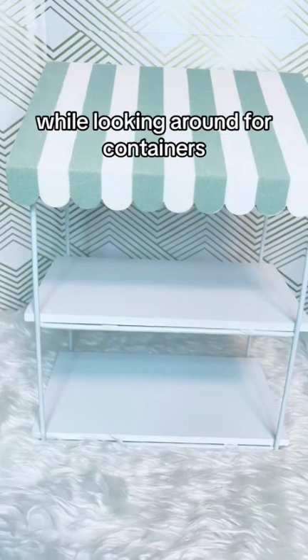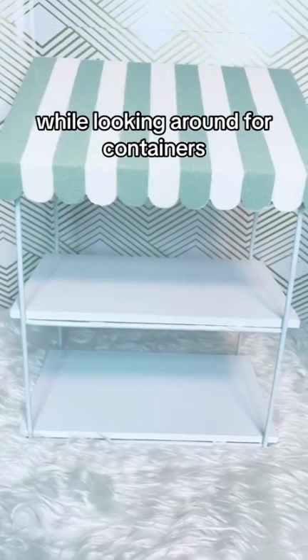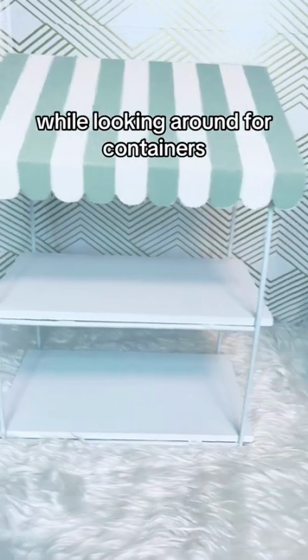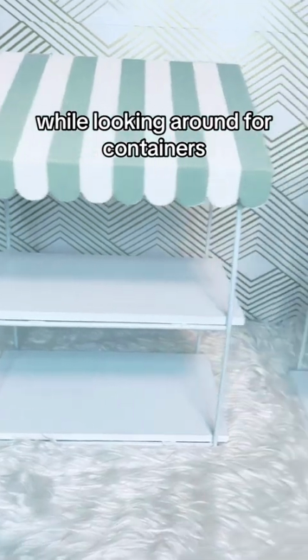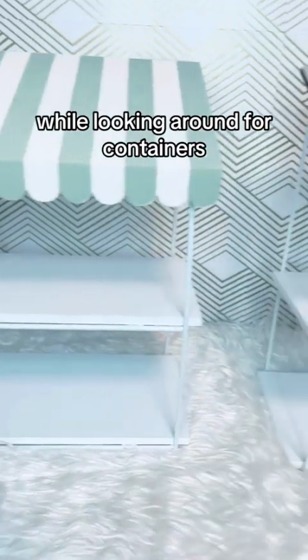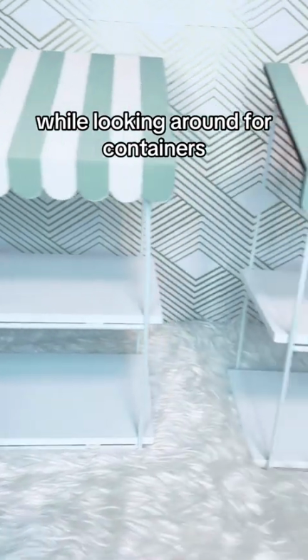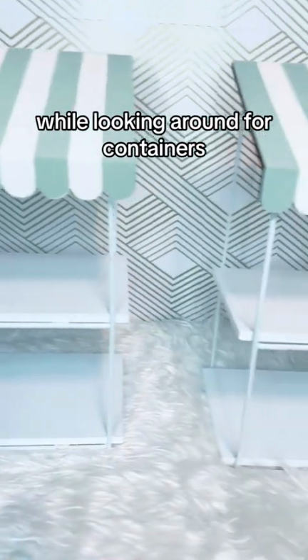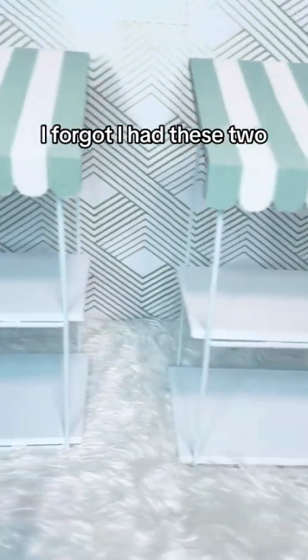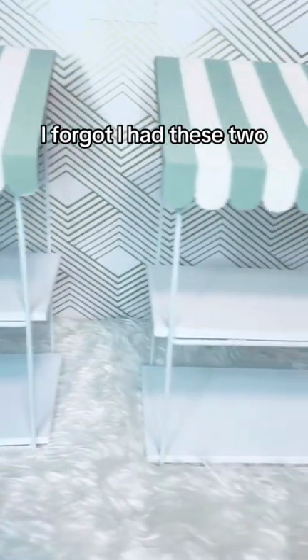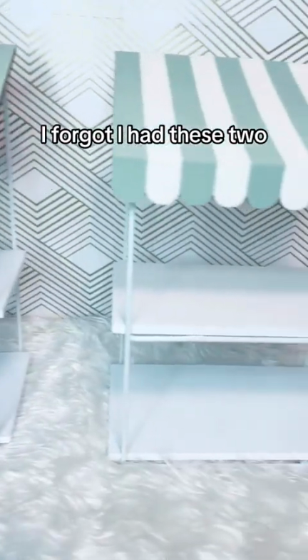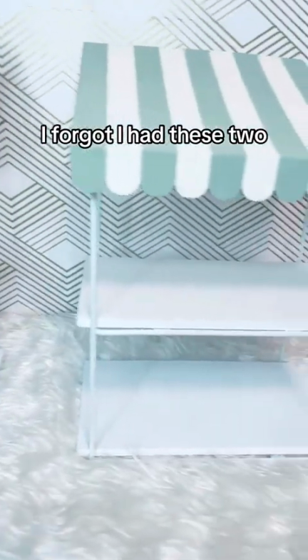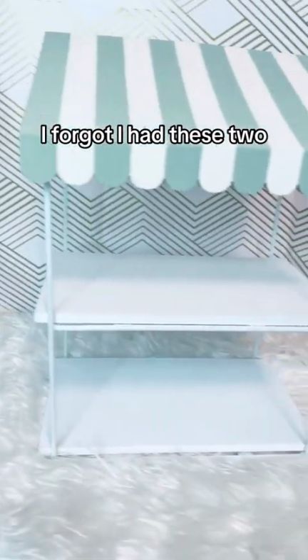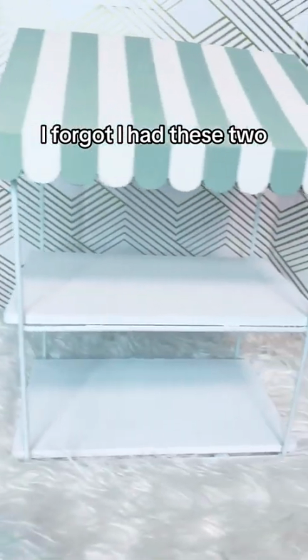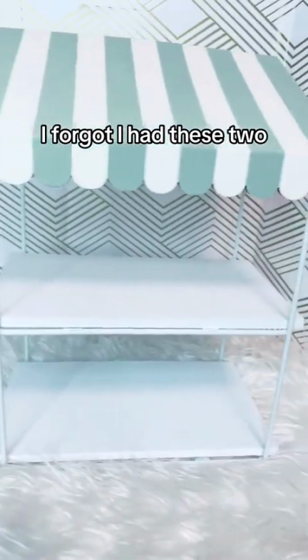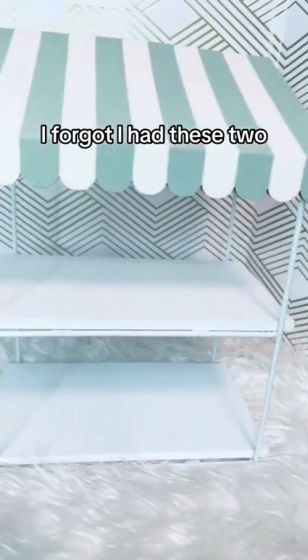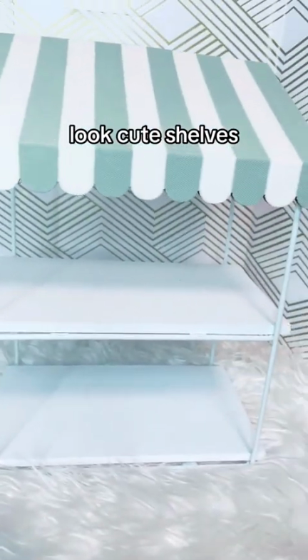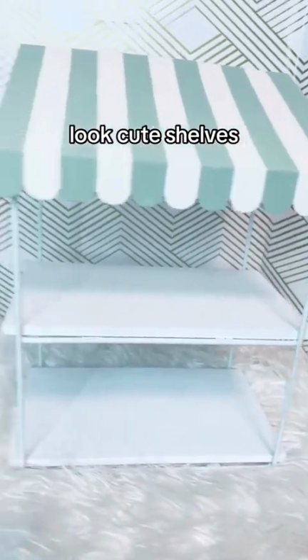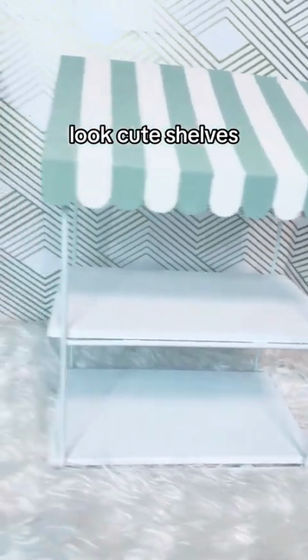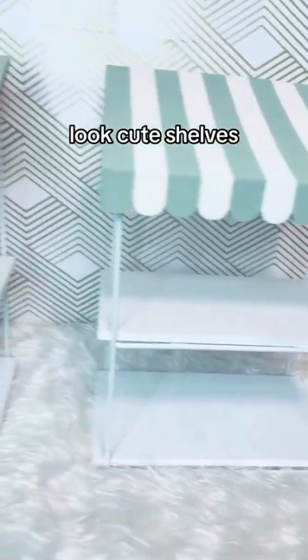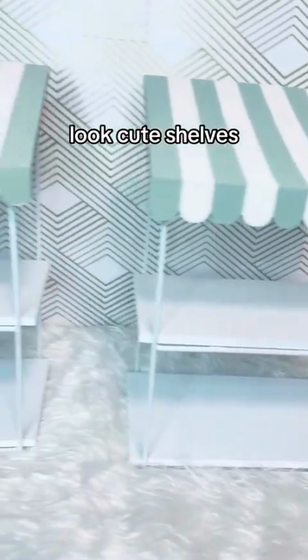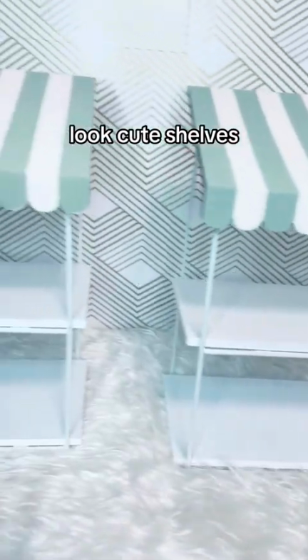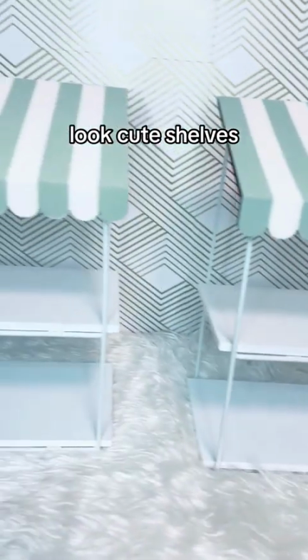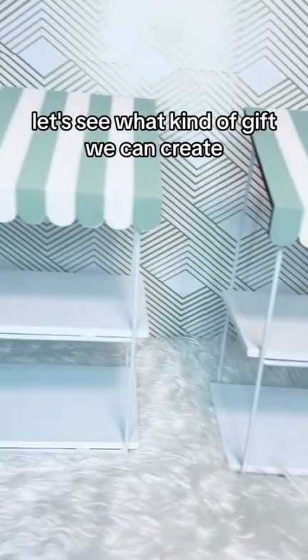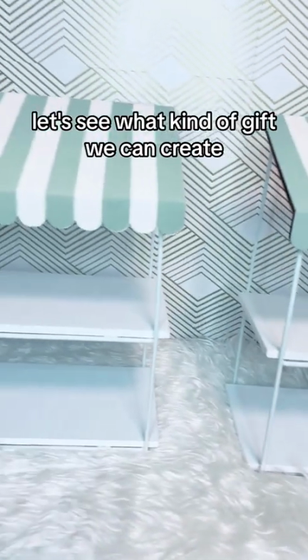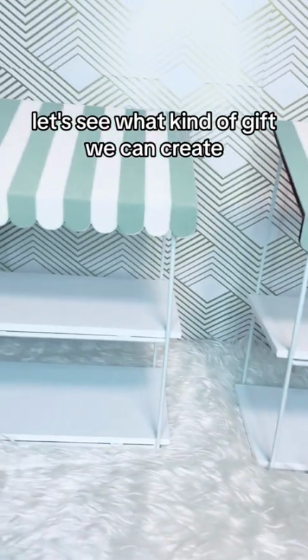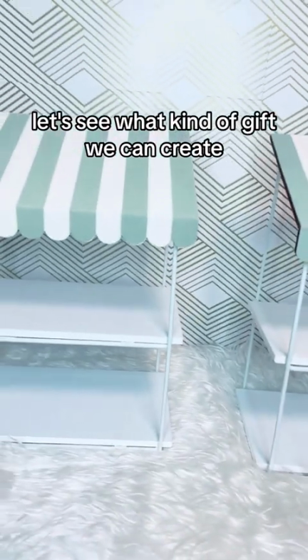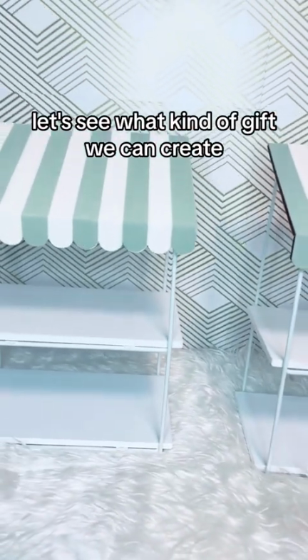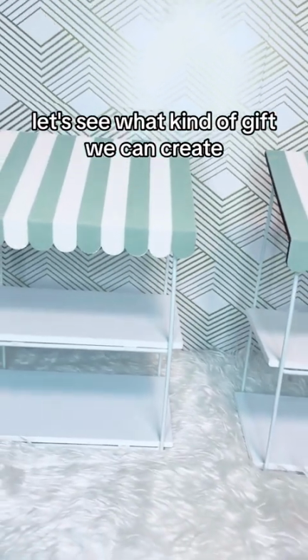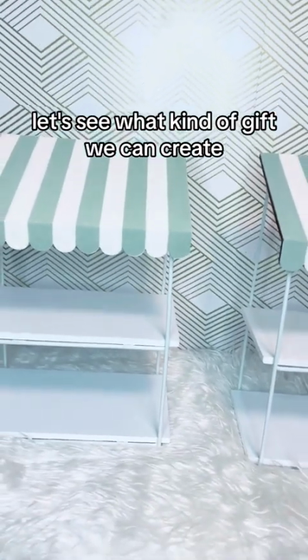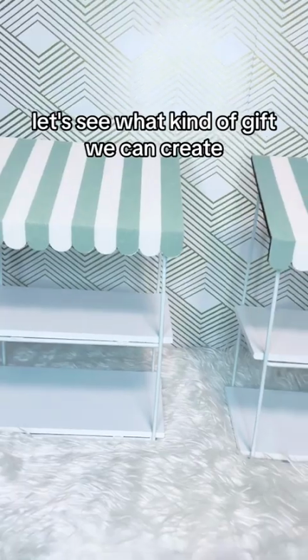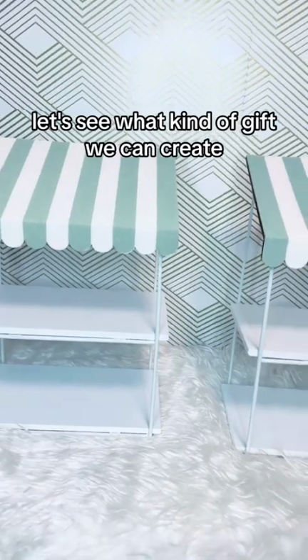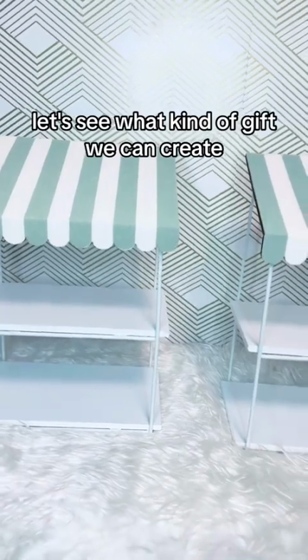Looking around for containers, I forgot I had these two little cute shelves. Let's see what kind of gift we can create.